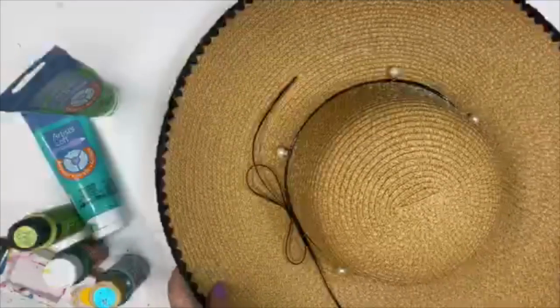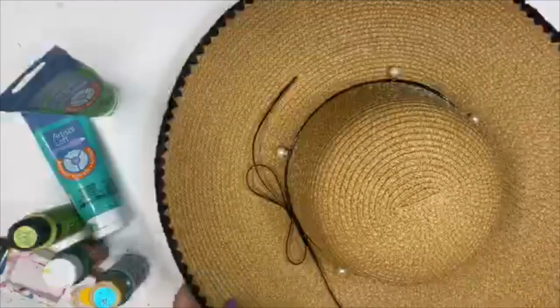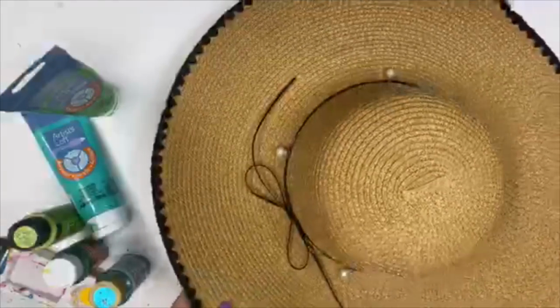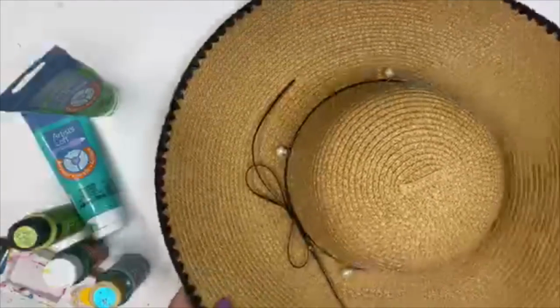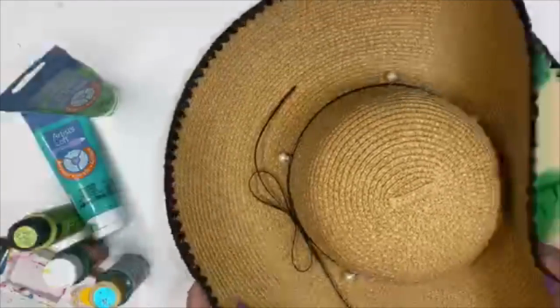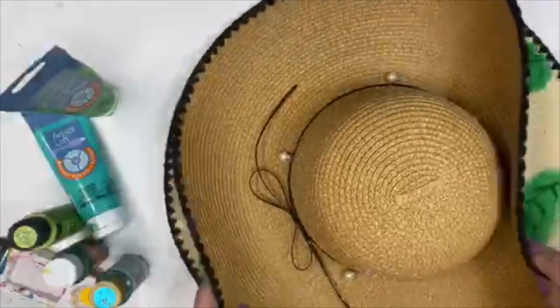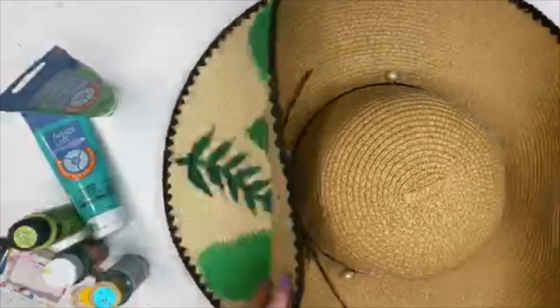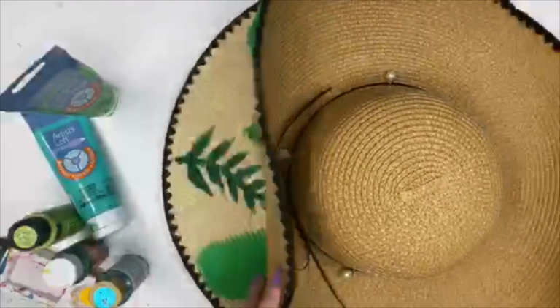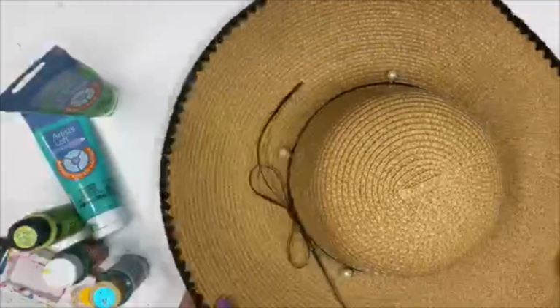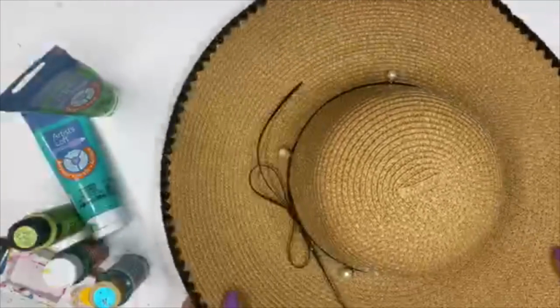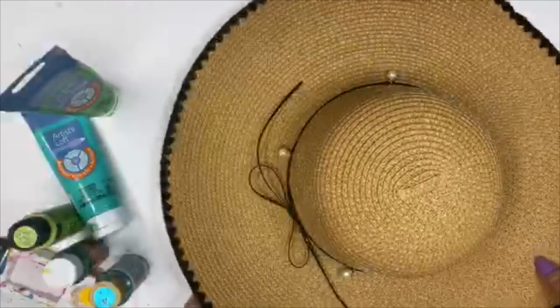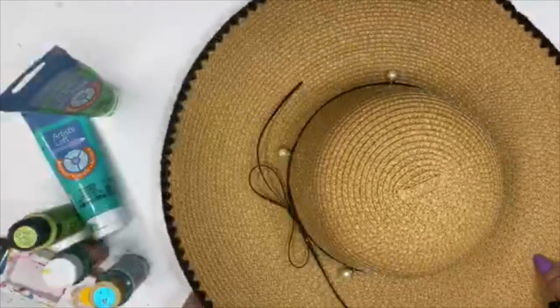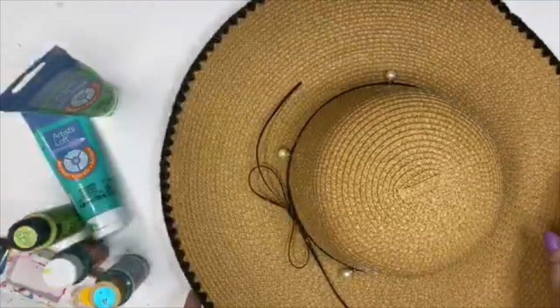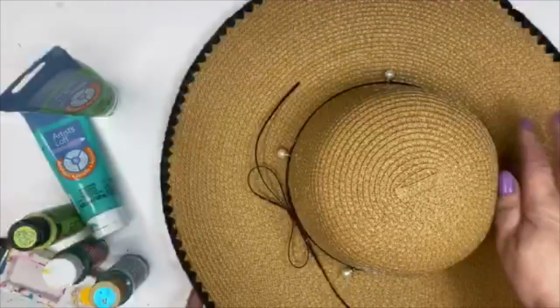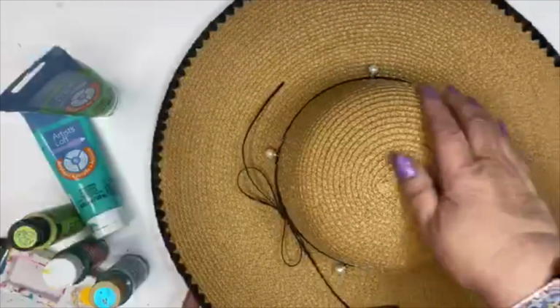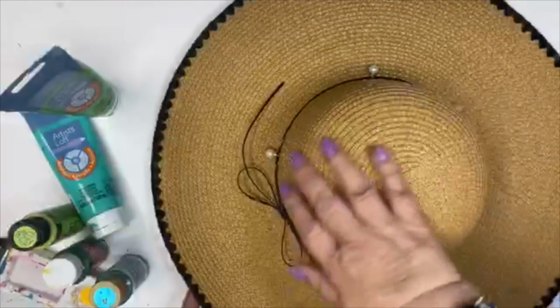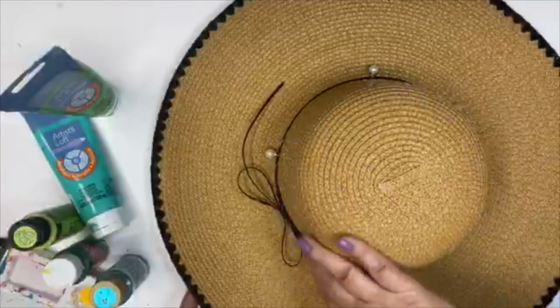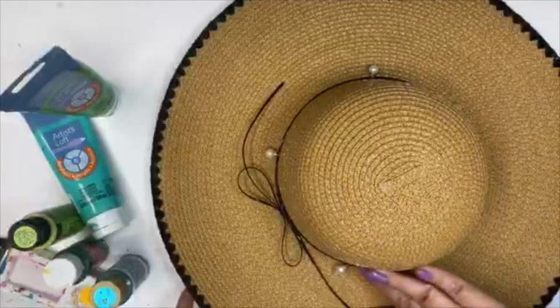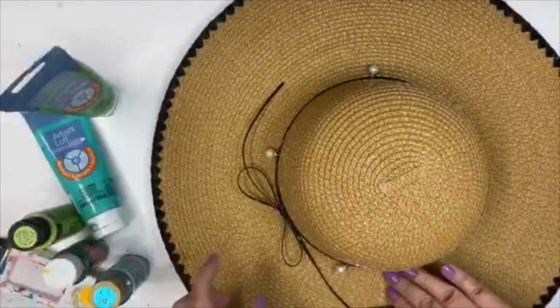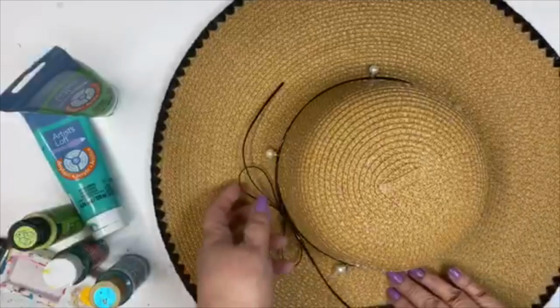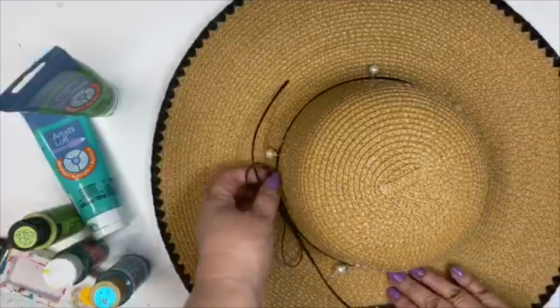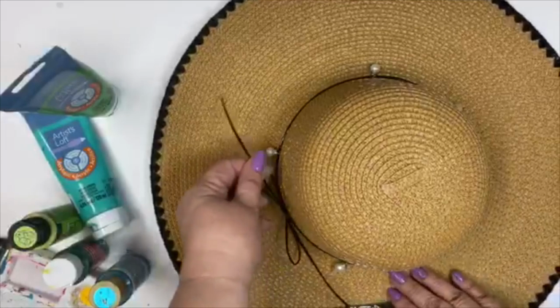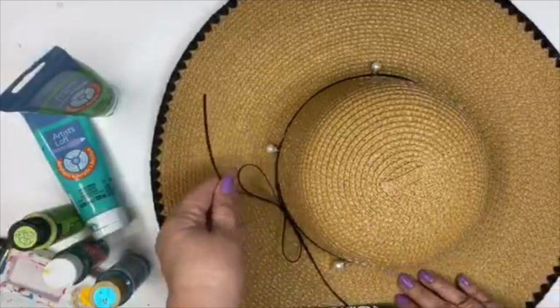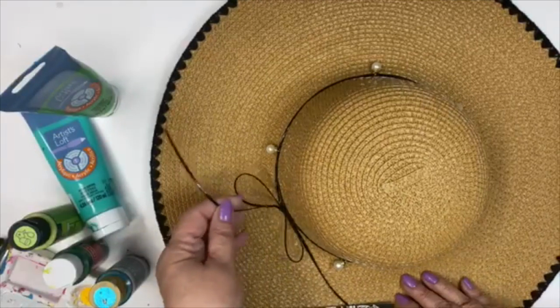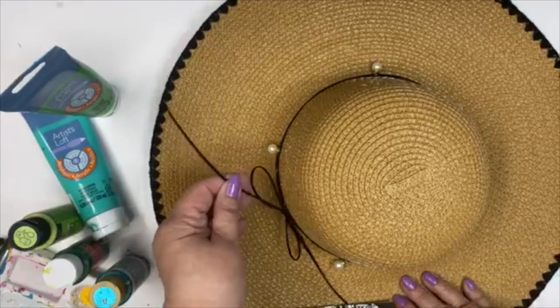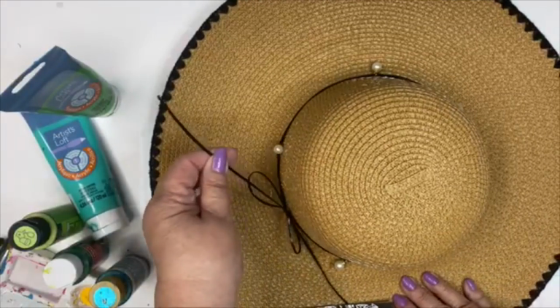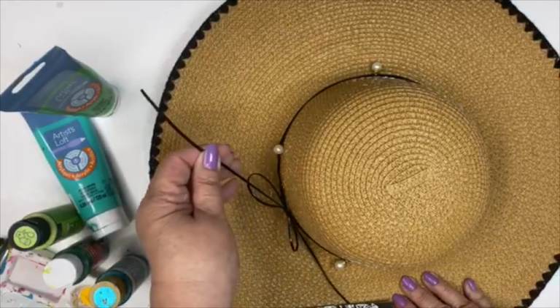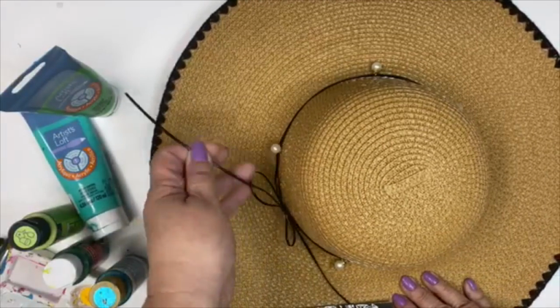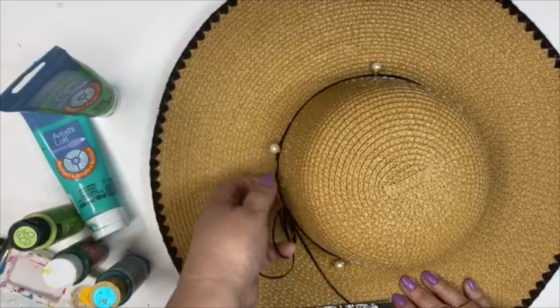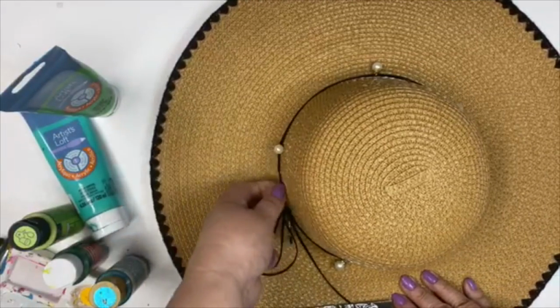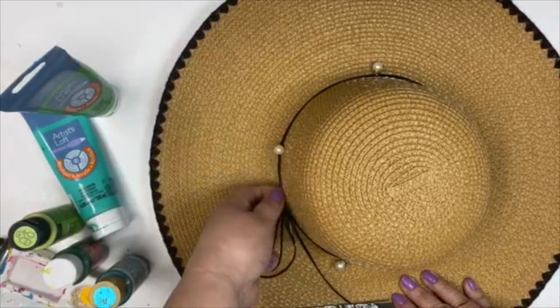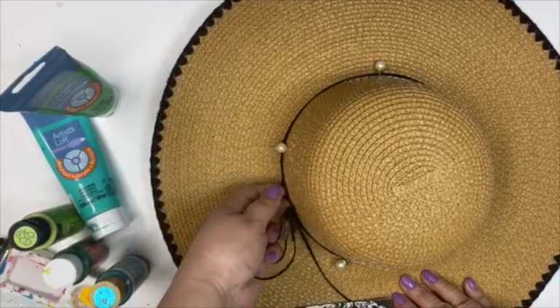You can start with a blank hat. I found this online, super easy — maybe under $10.